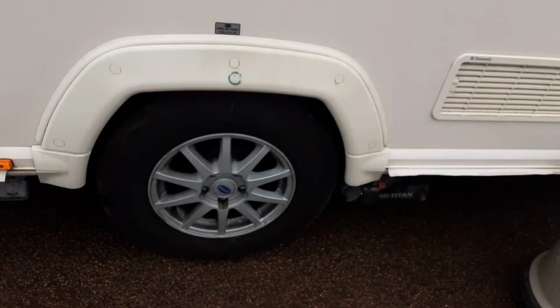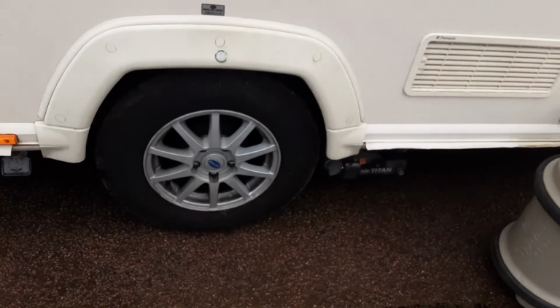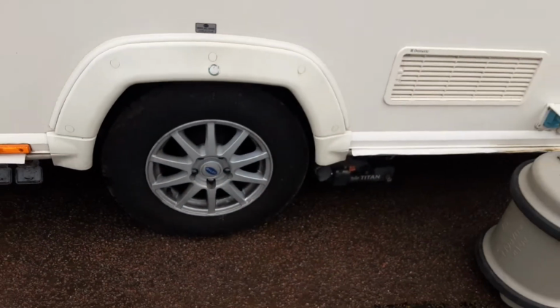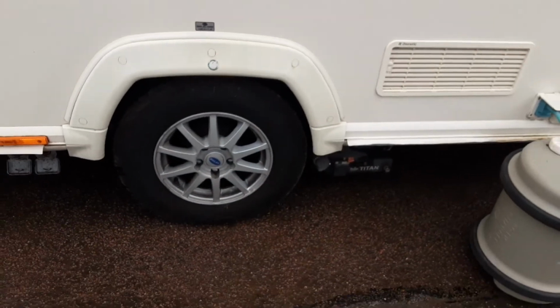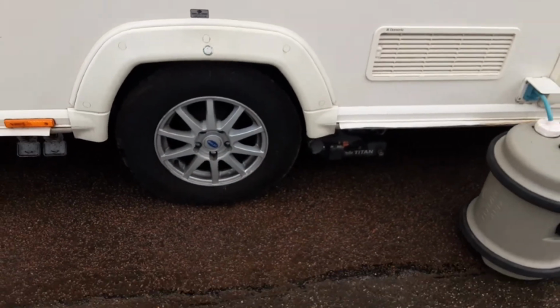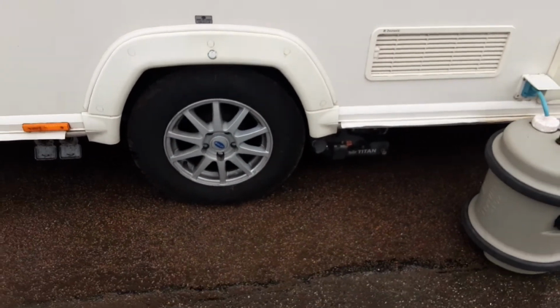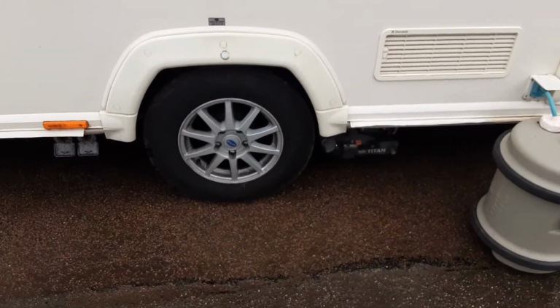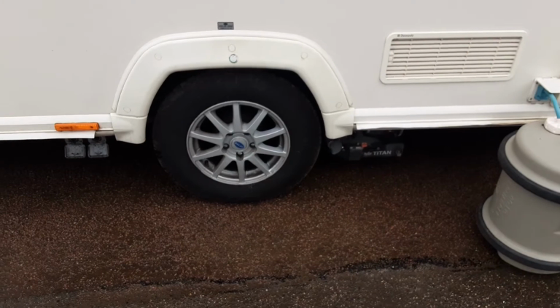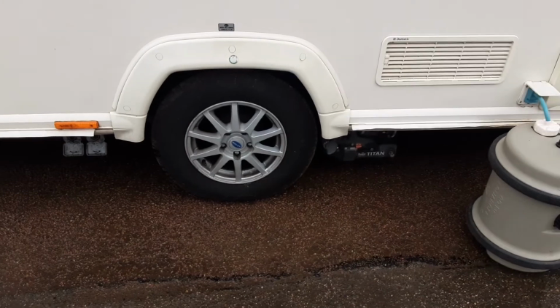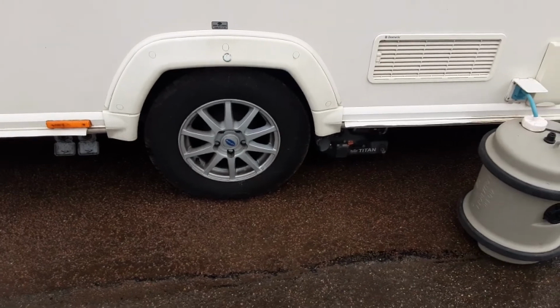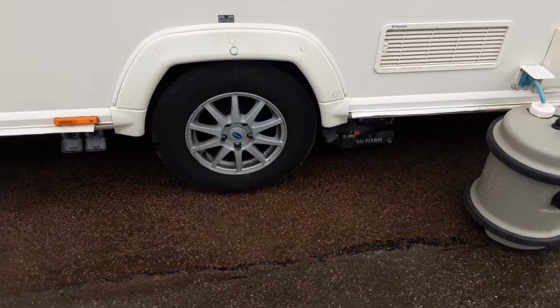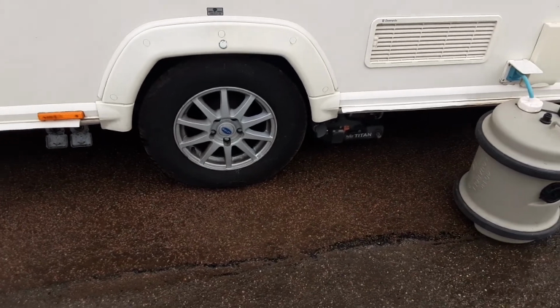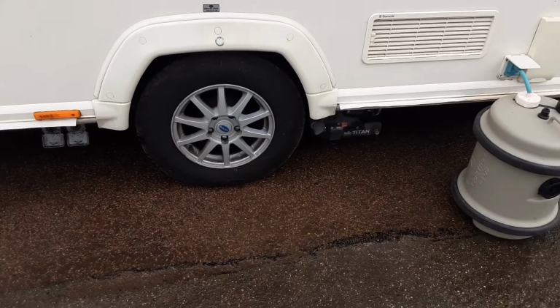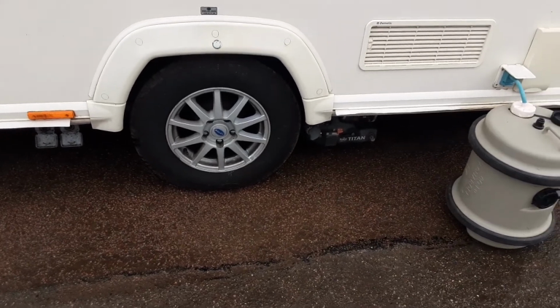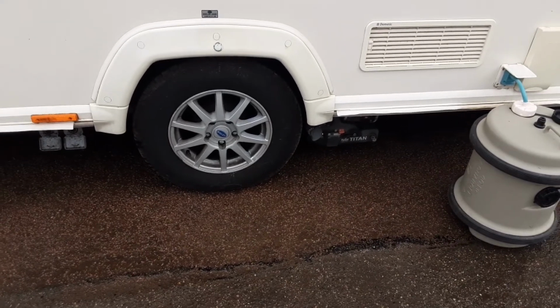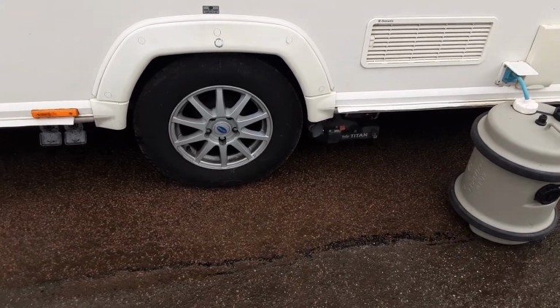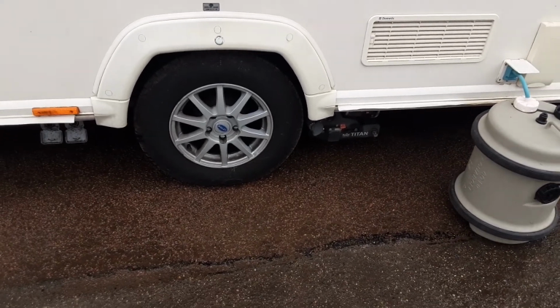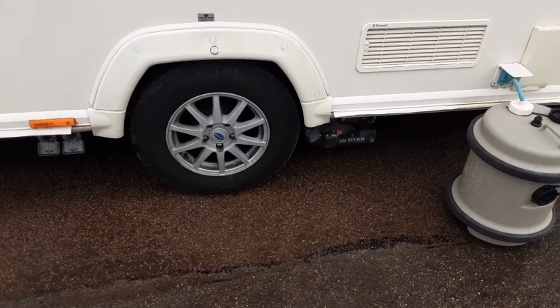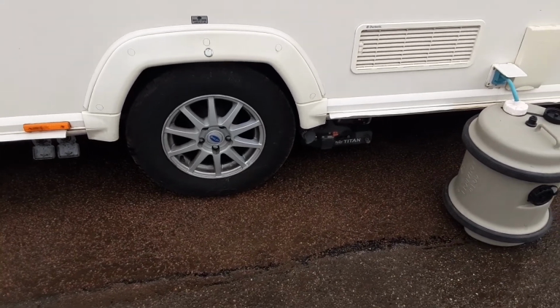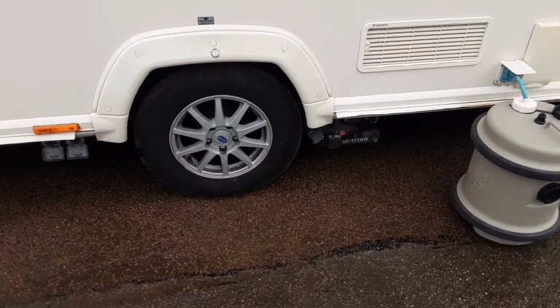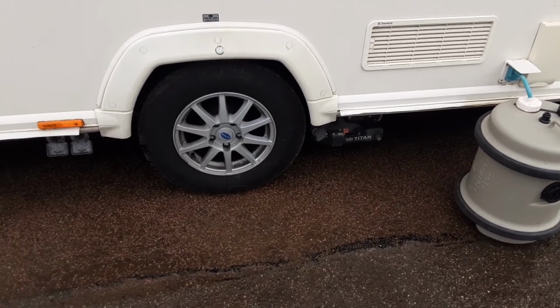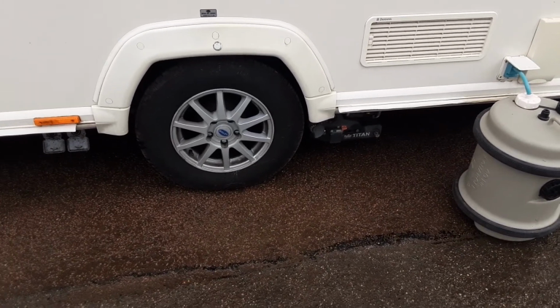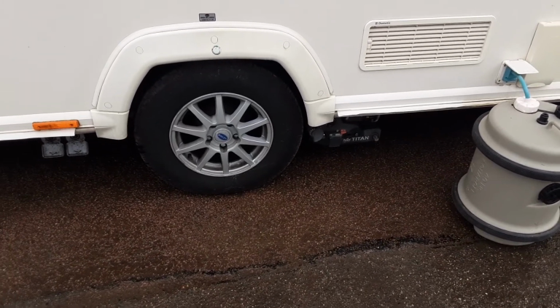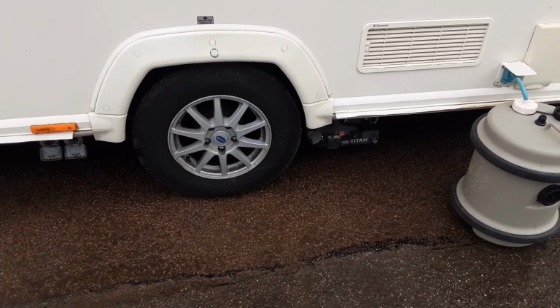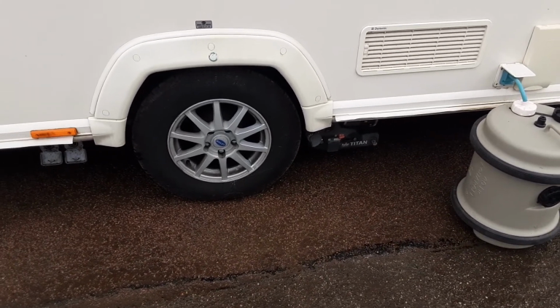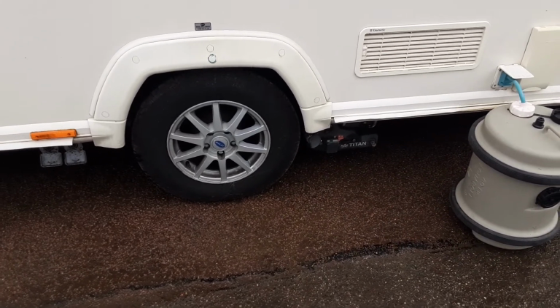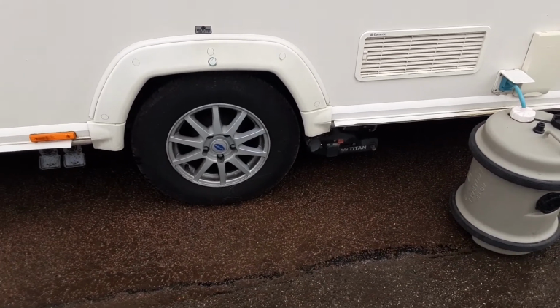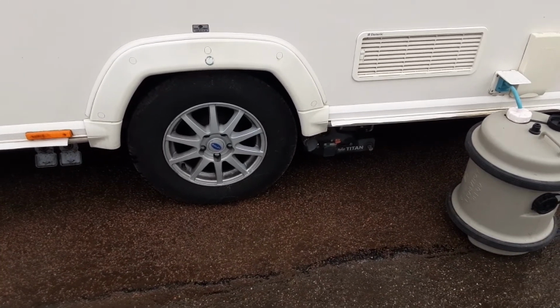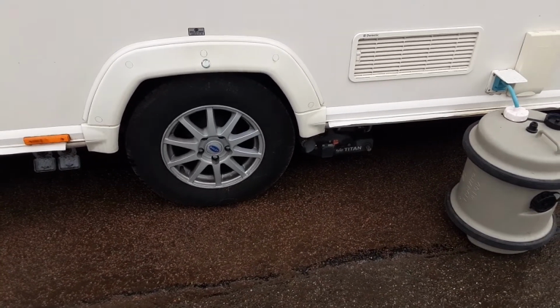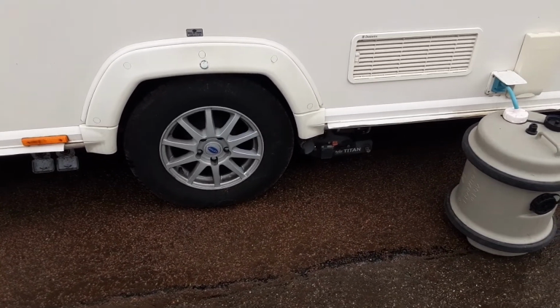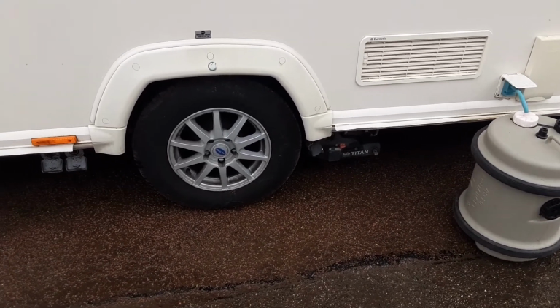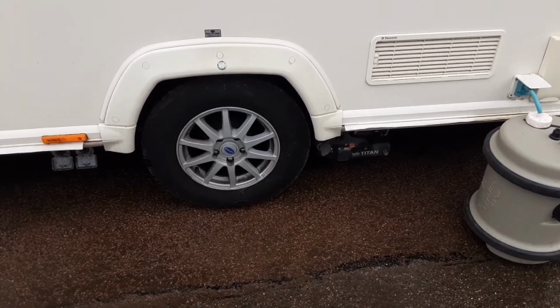The motor mover and wheel nuts — we'll torque the wheel nuts while you're here on site and we'll also demonstrate the motor mover so you can see it's all working correctly.